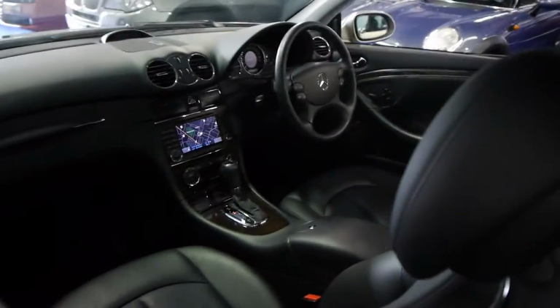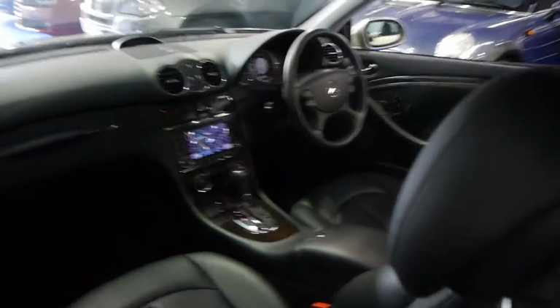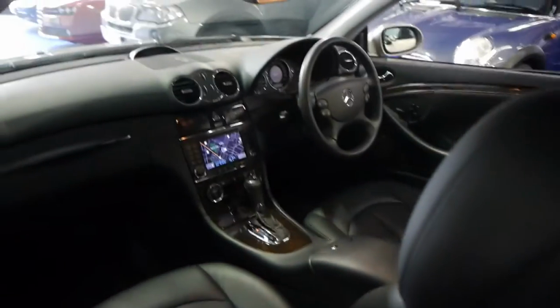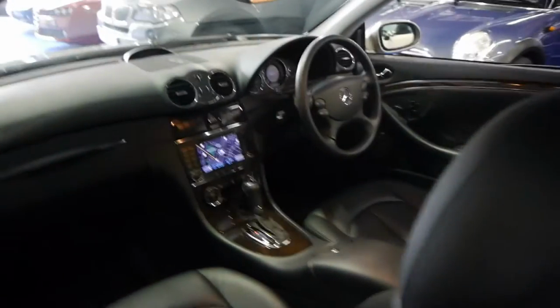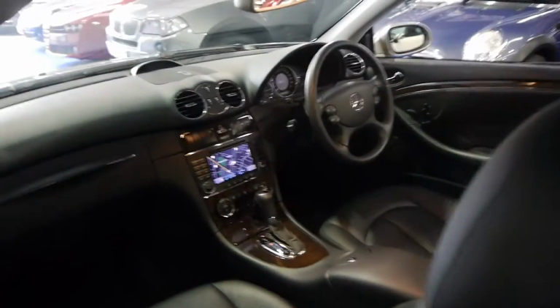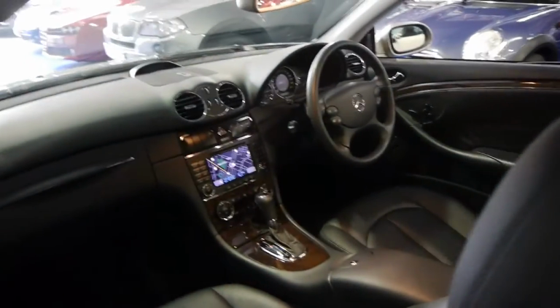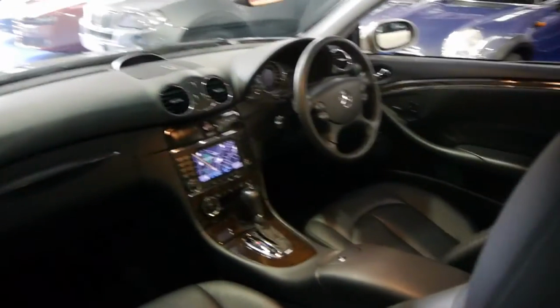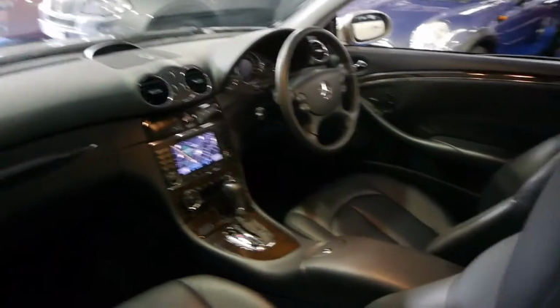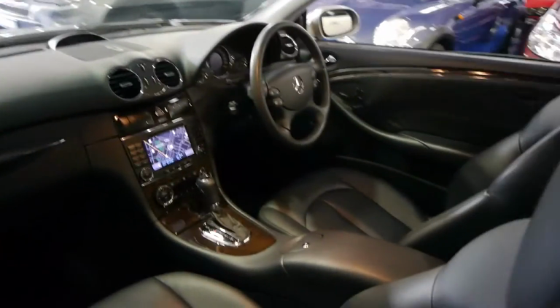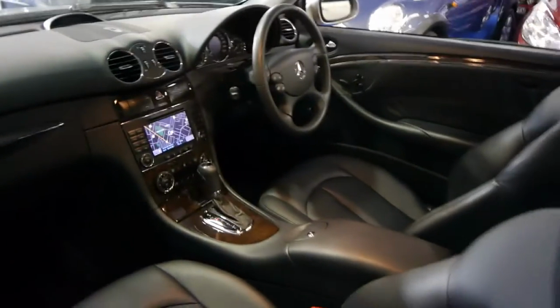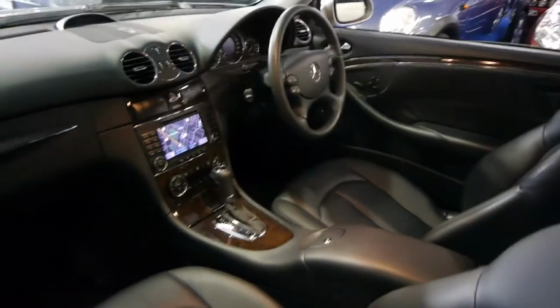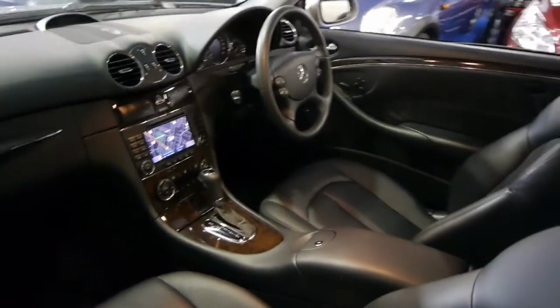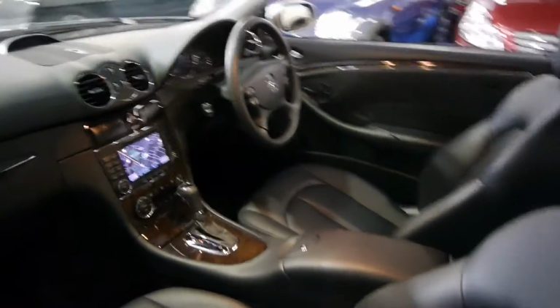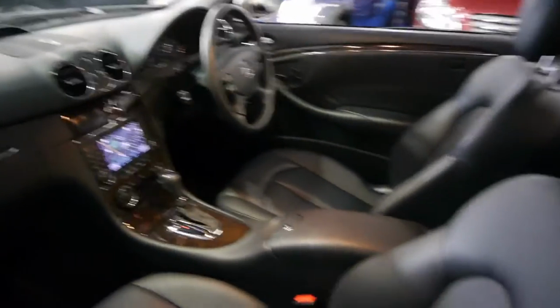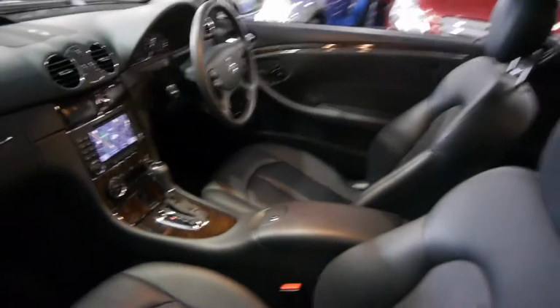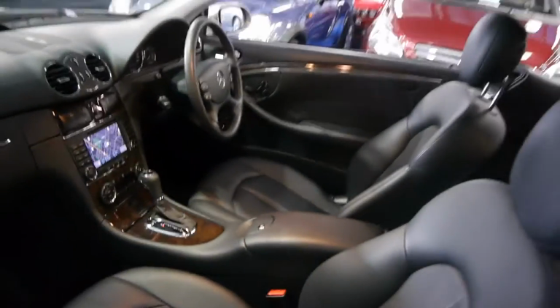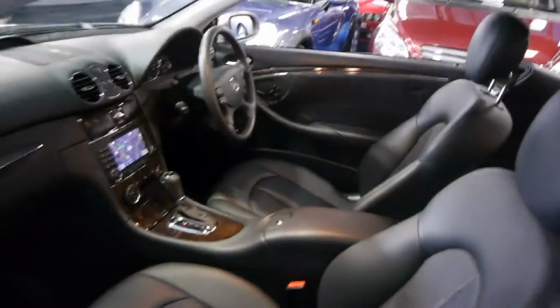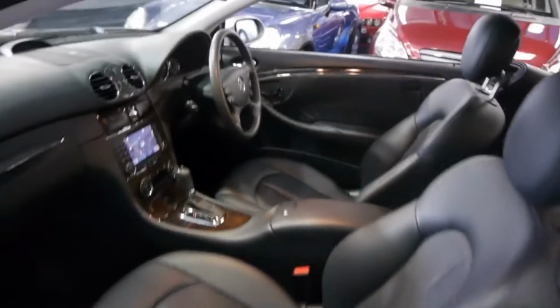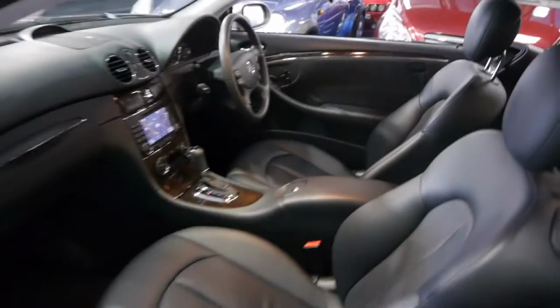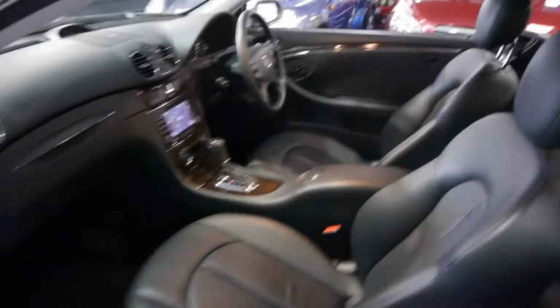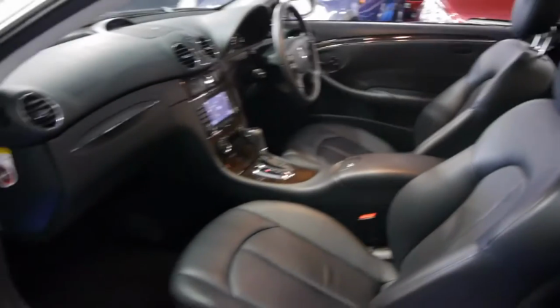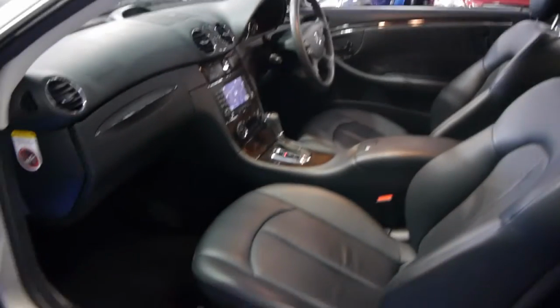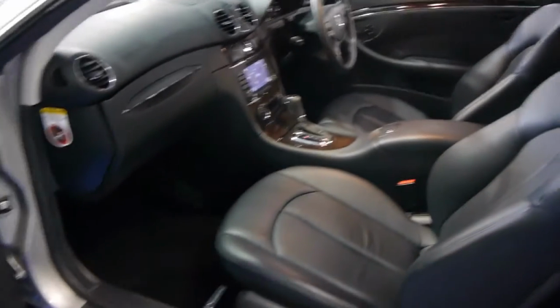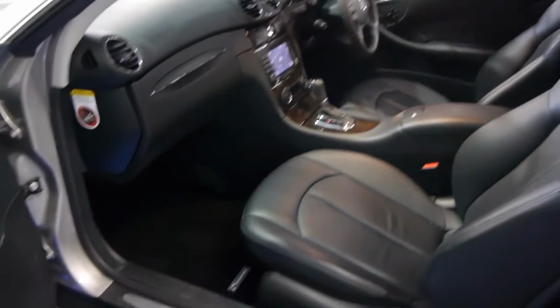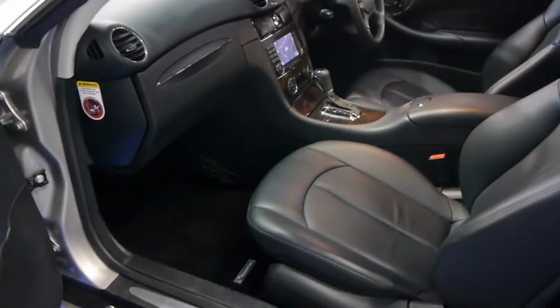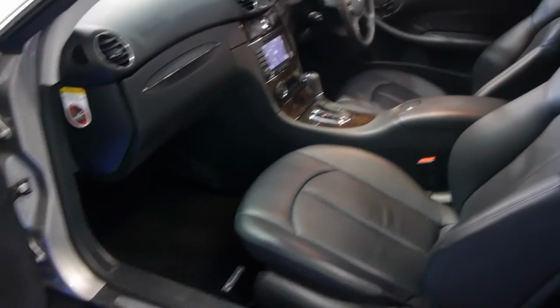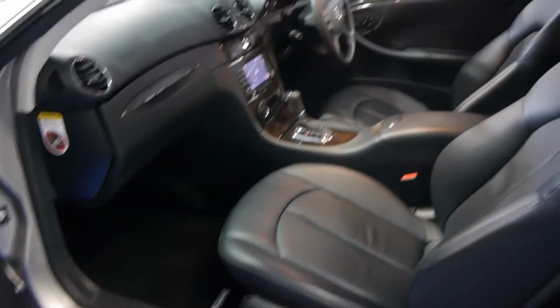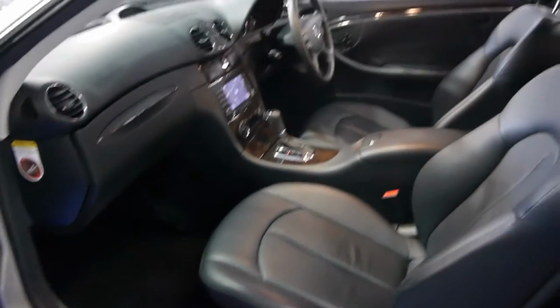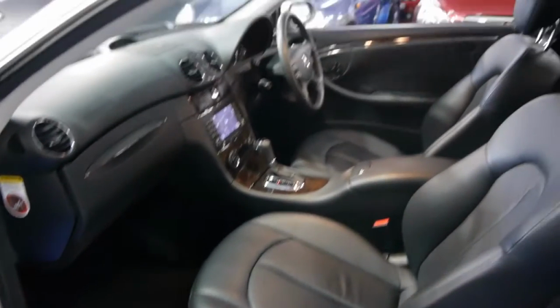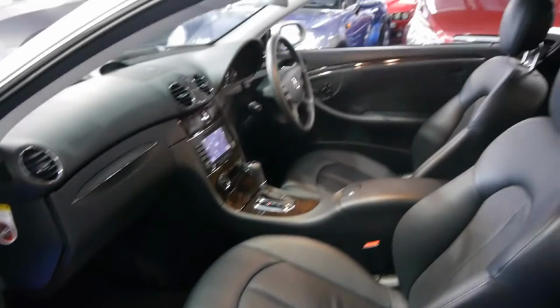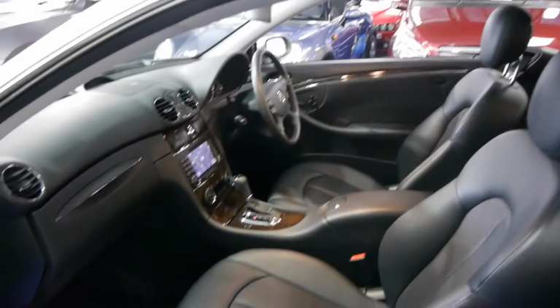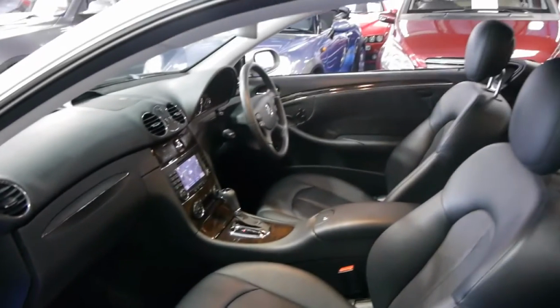You can see the navigation on there, and it's got a black leather interior with the original Mercedes mats, as you can see.